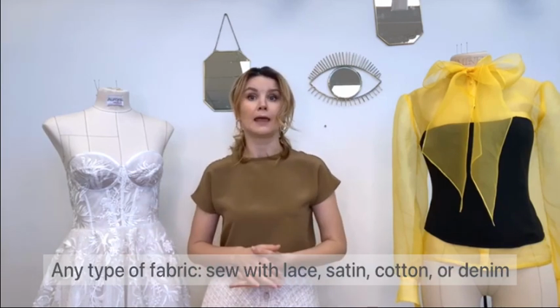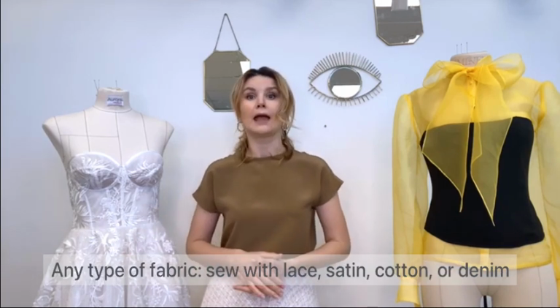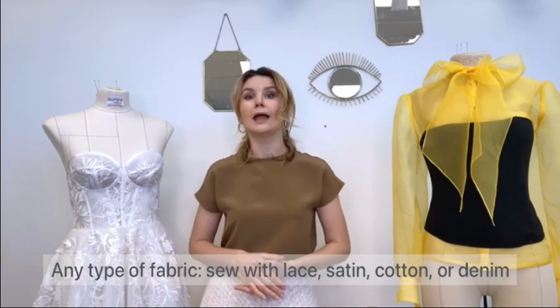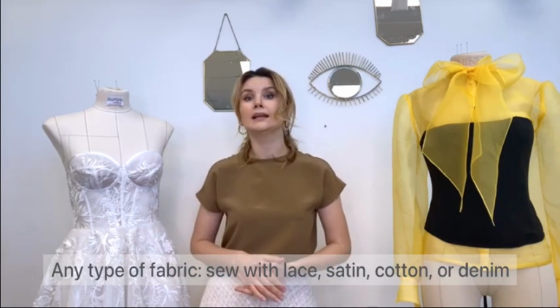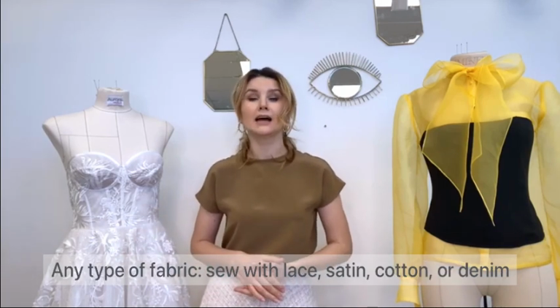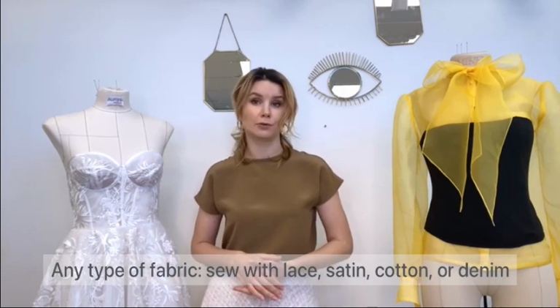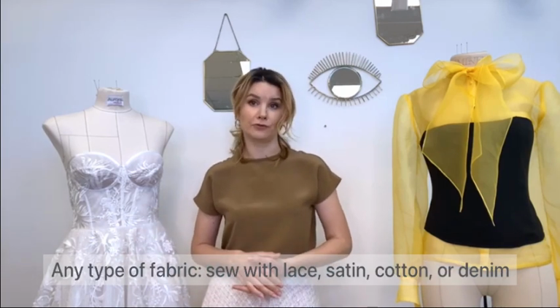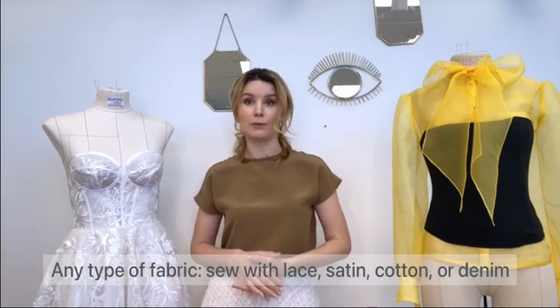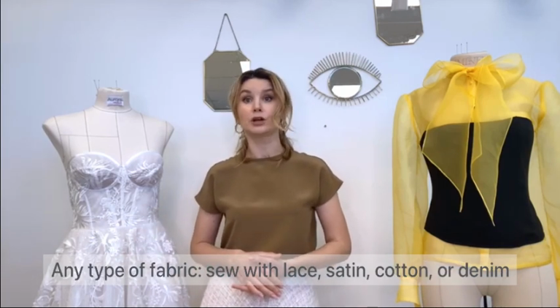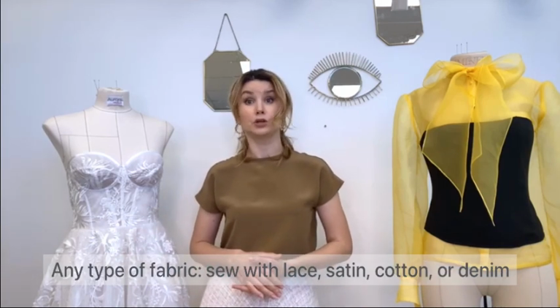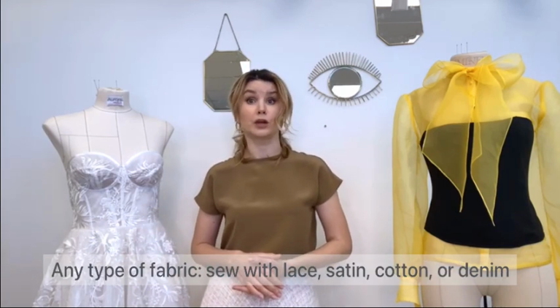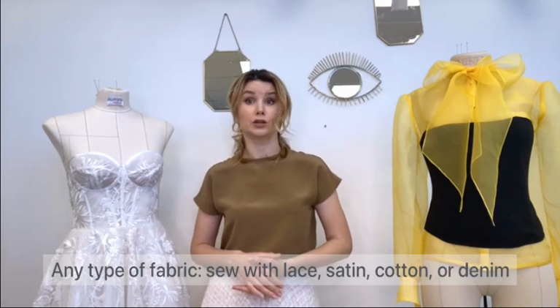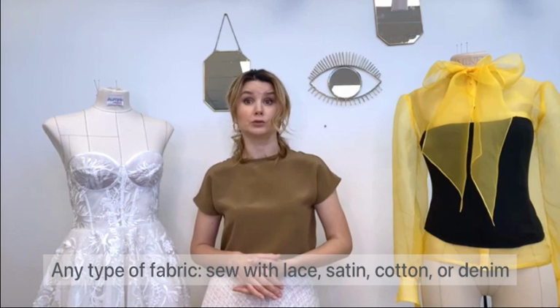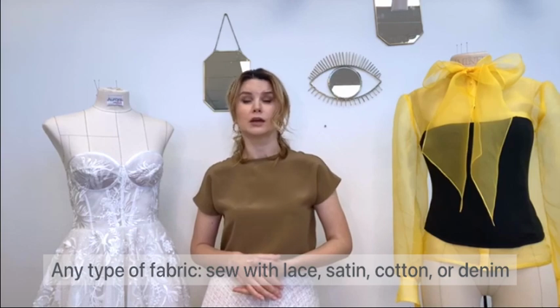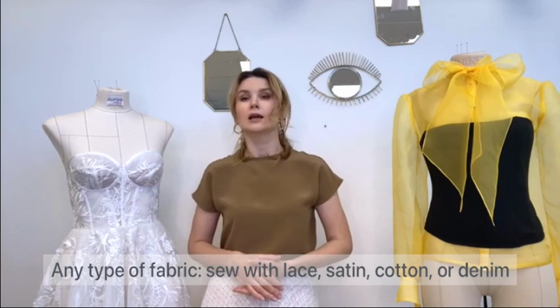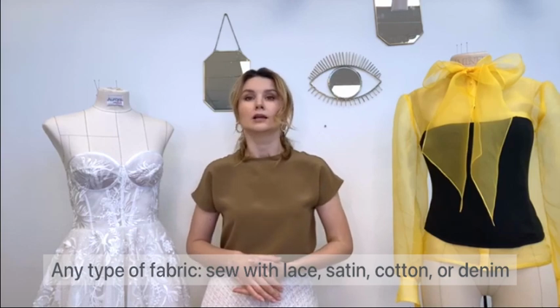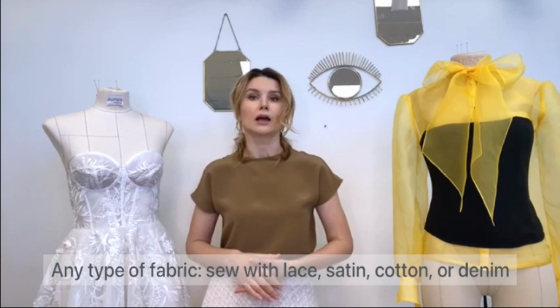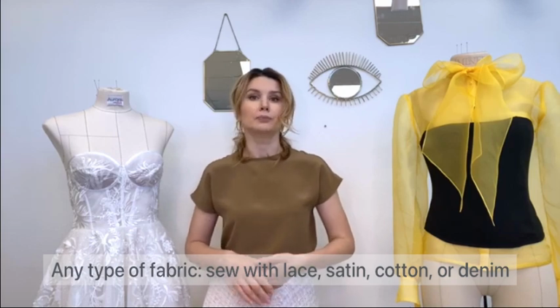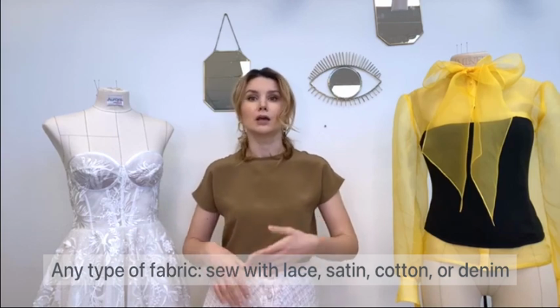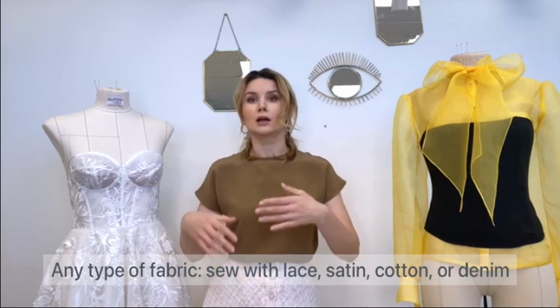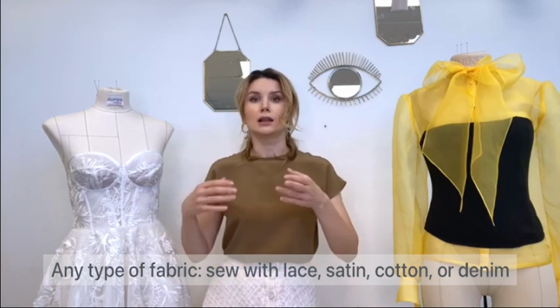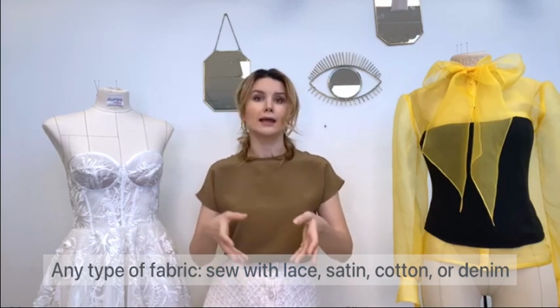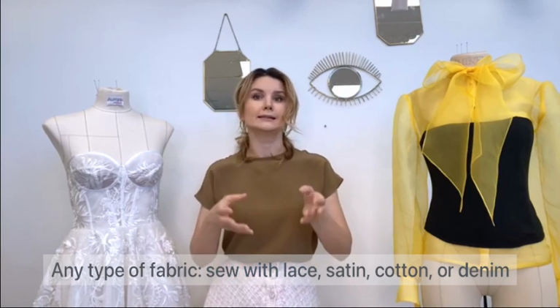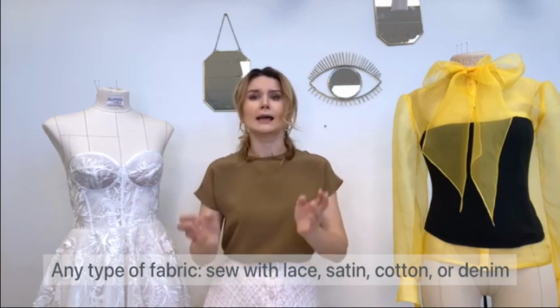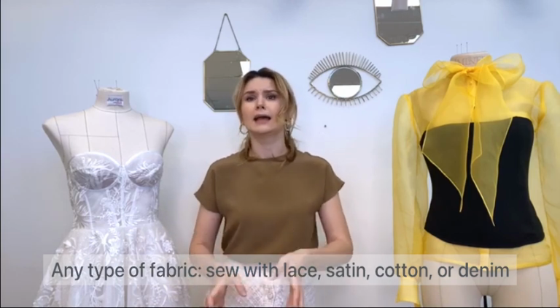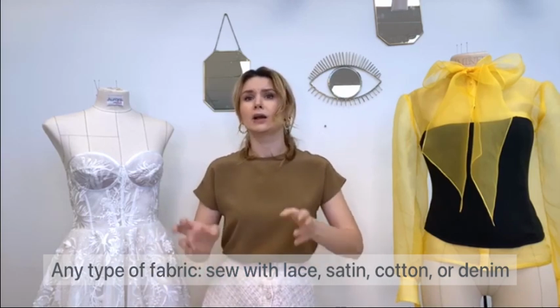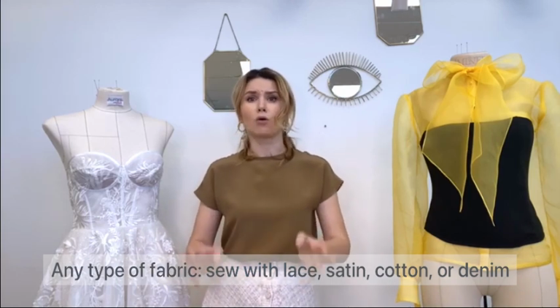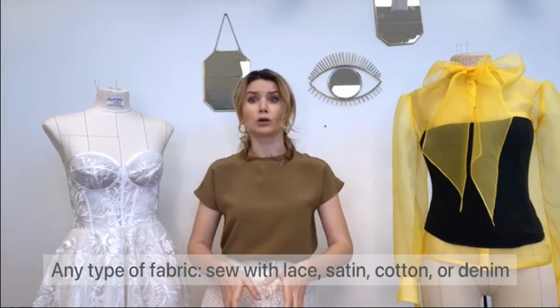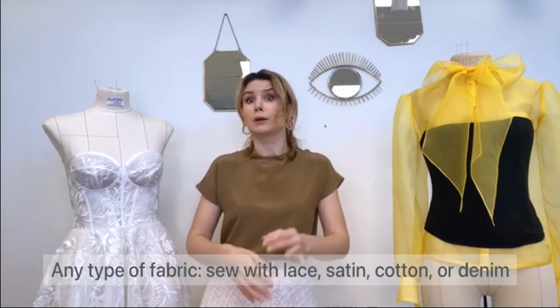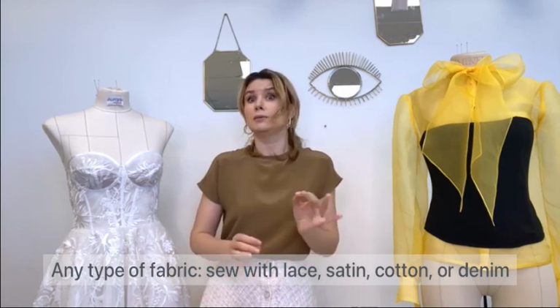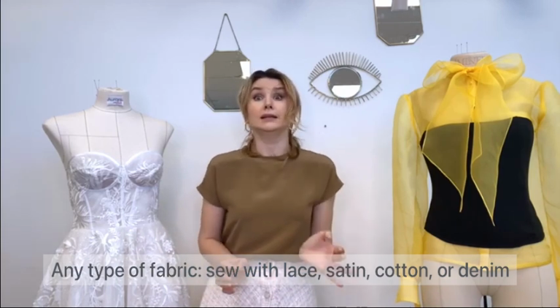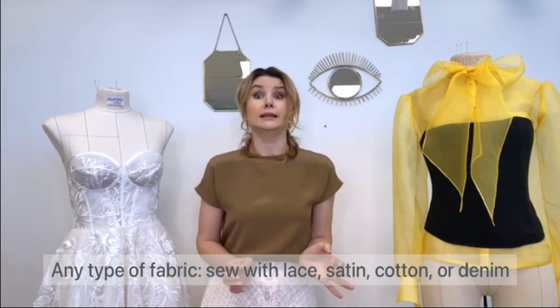Any type of fabric you can use — it can be lace, satin, cotton, or even denim.